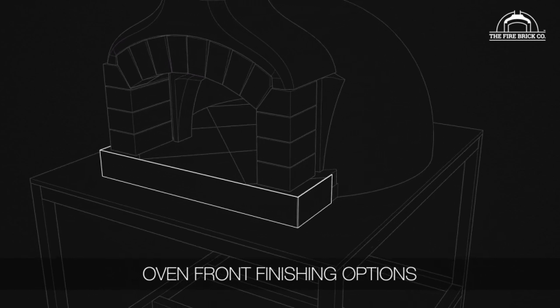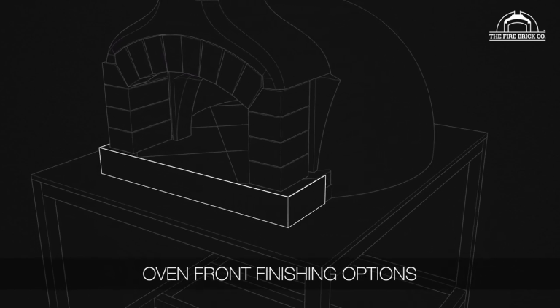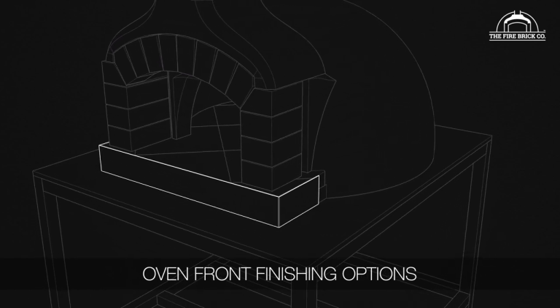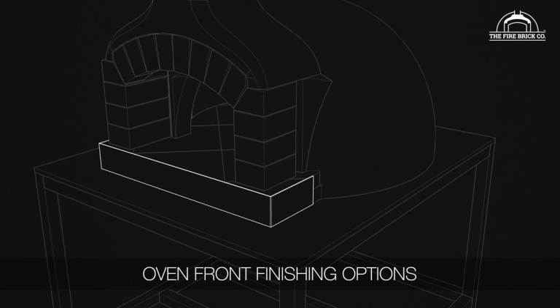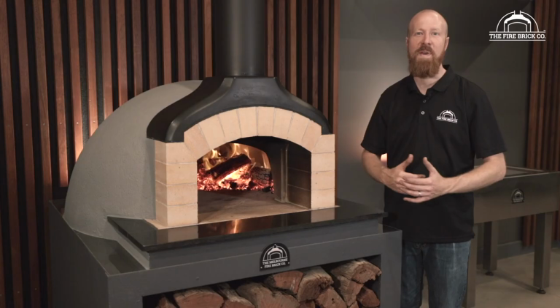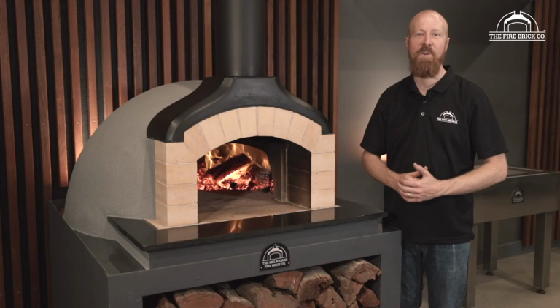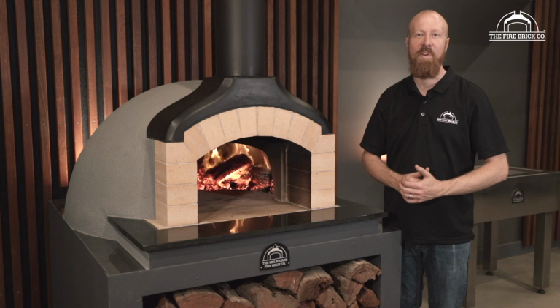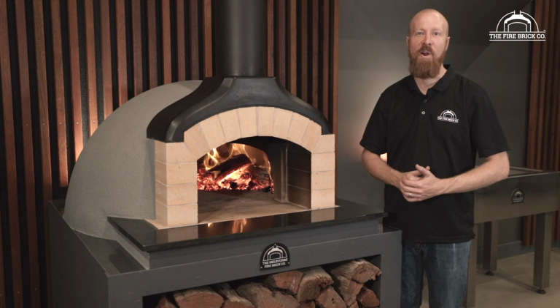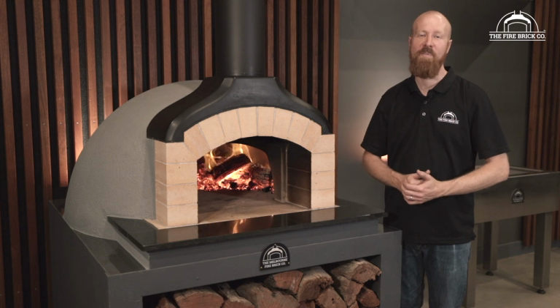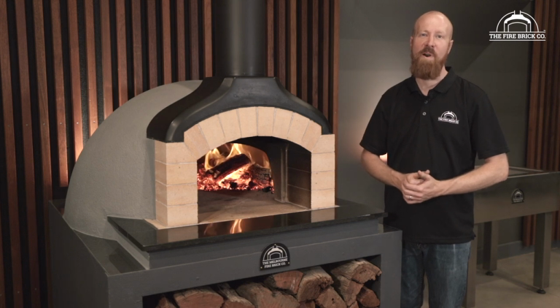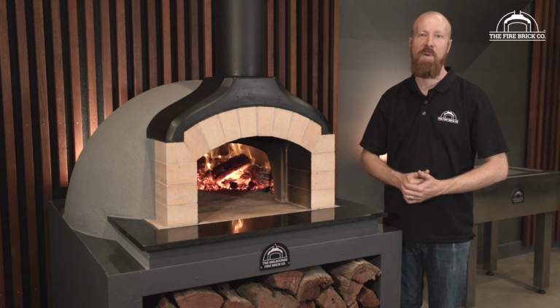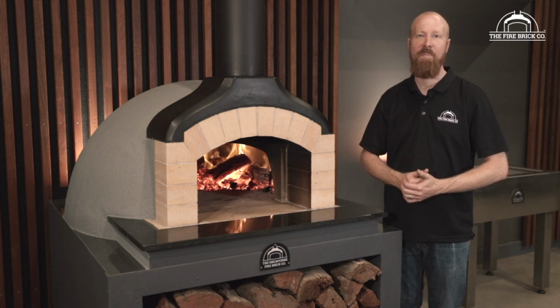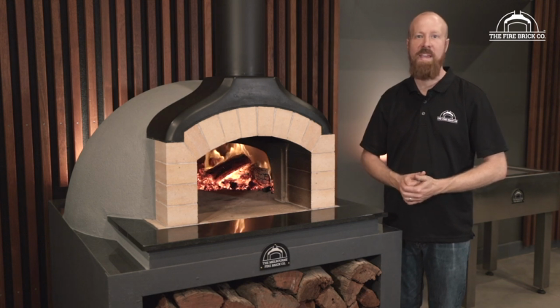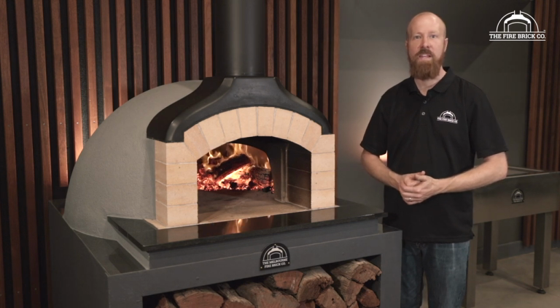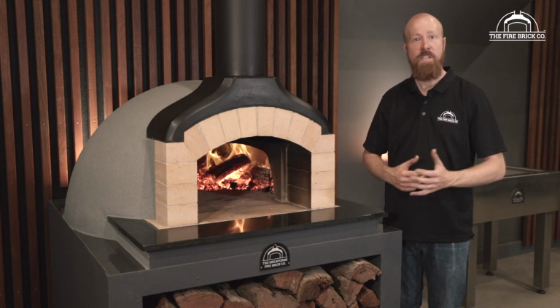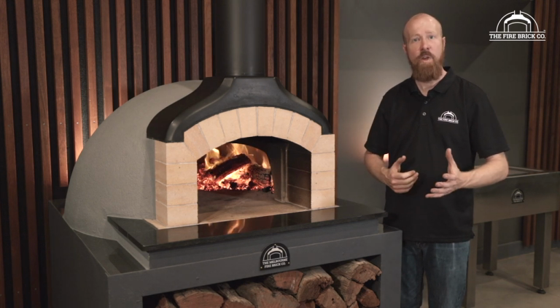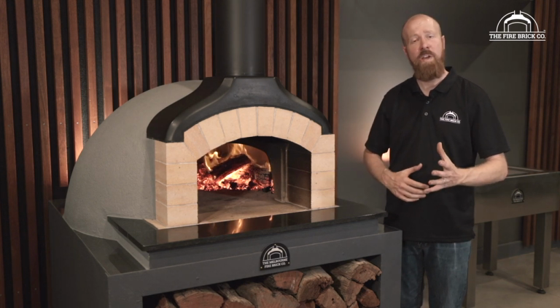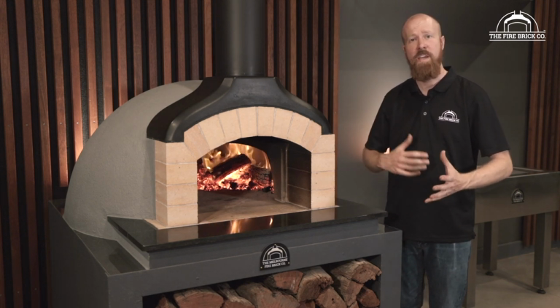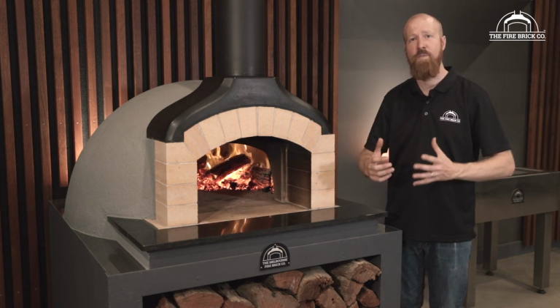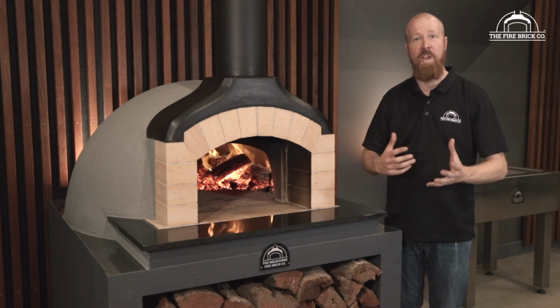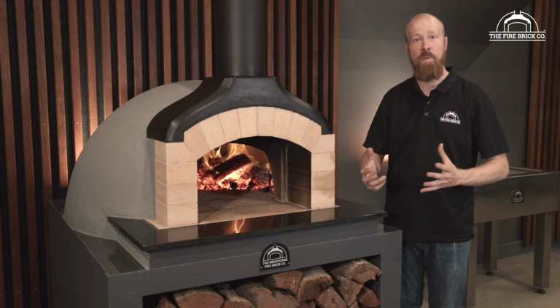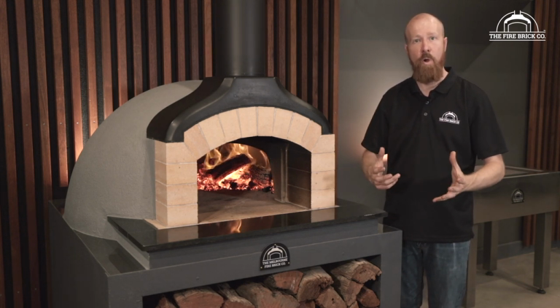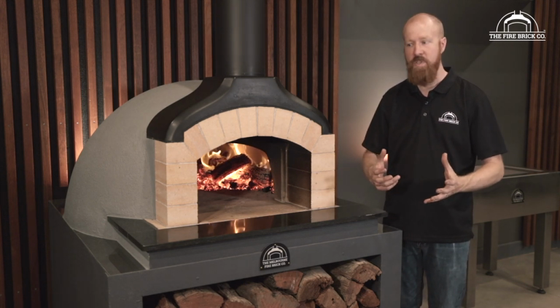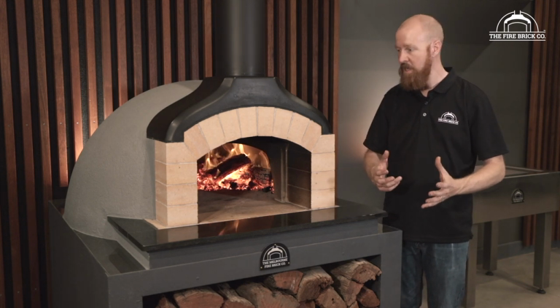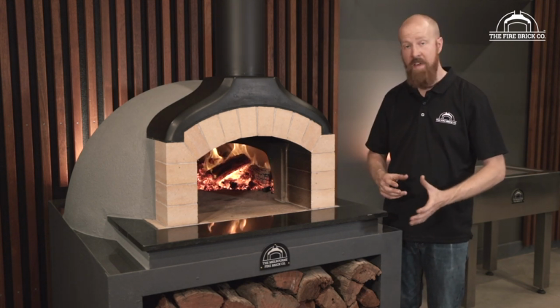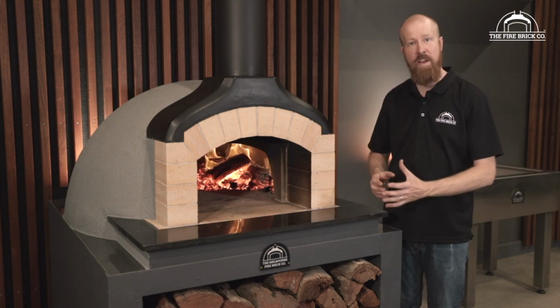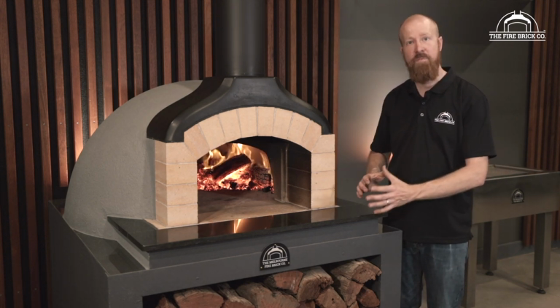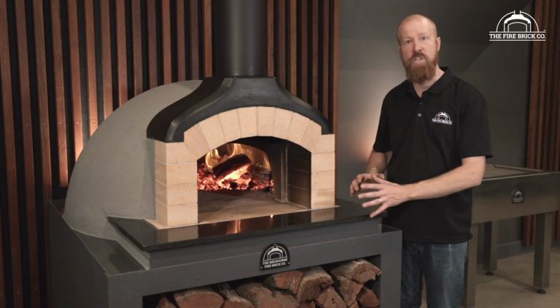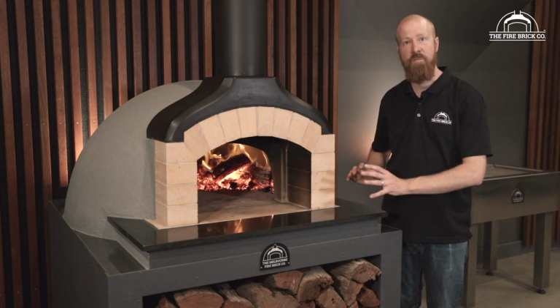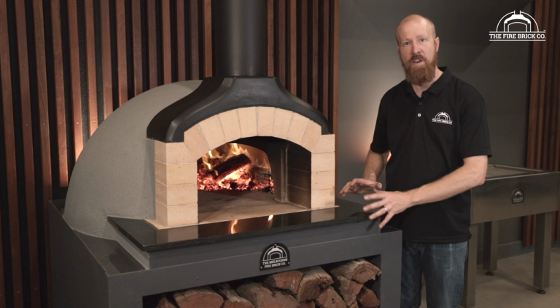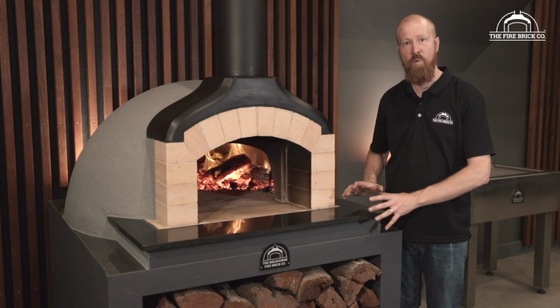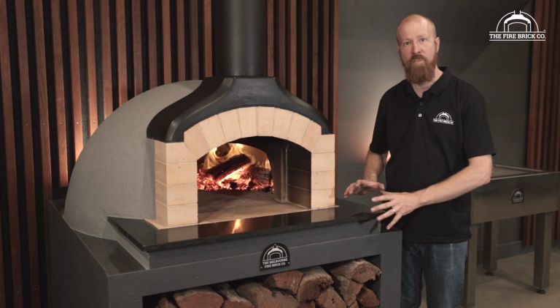Hi guys, my name is Ben Guilford. I'm the owner of The Firebrick Company and in this video we're going to take you through a couple of options for how to finish the front of your oven.